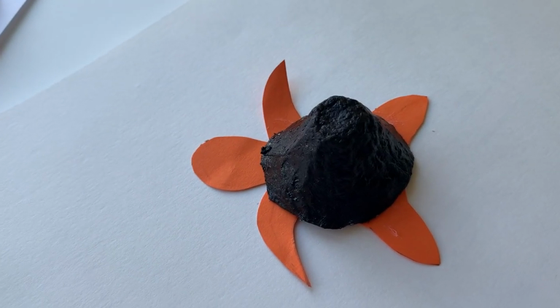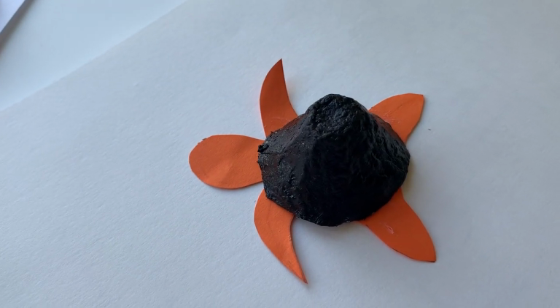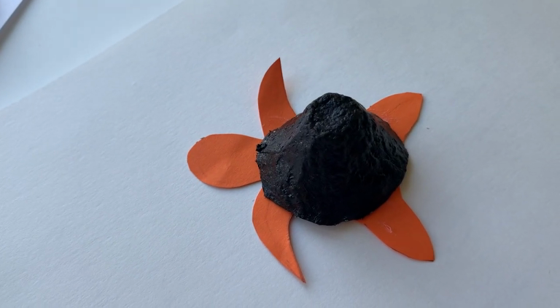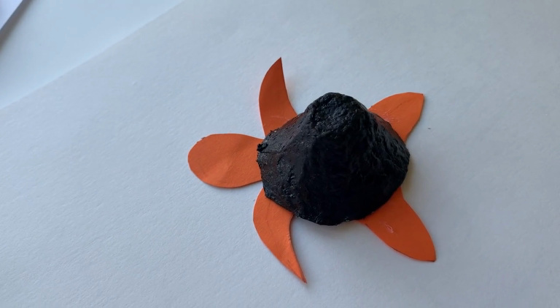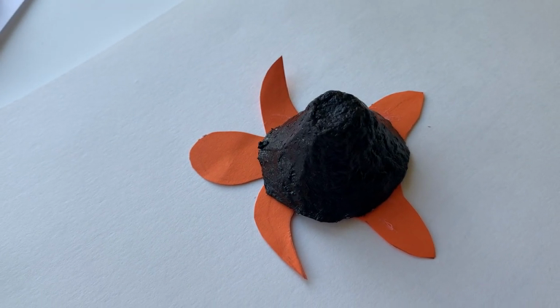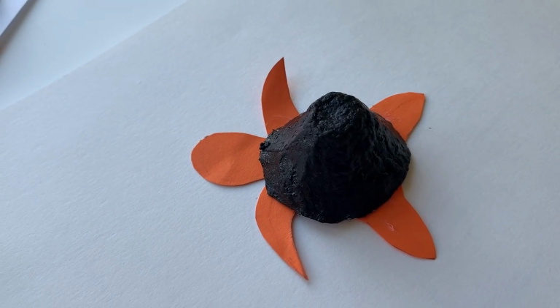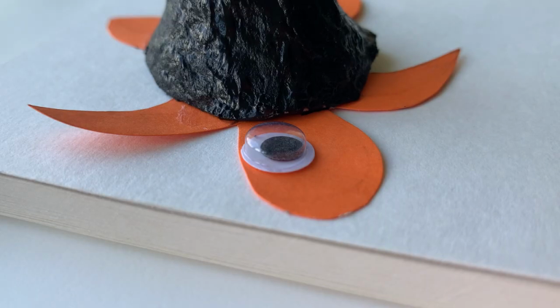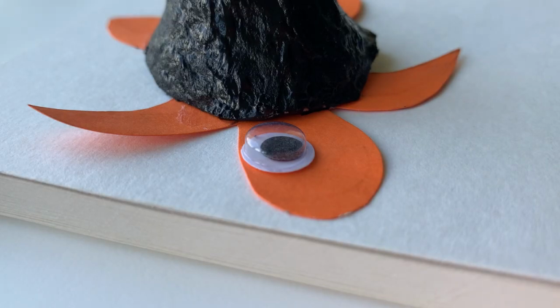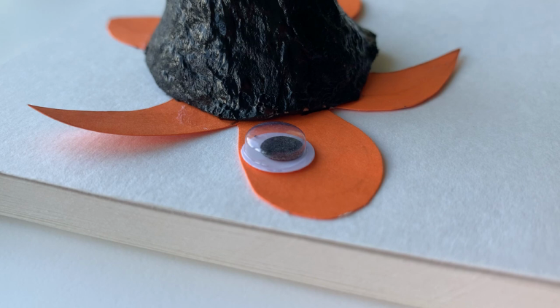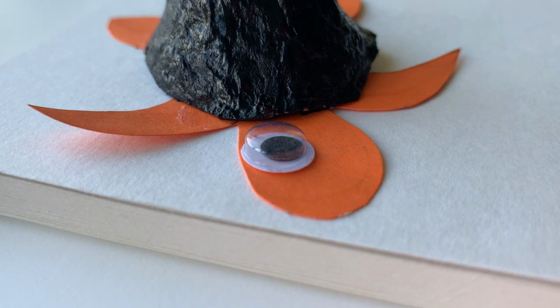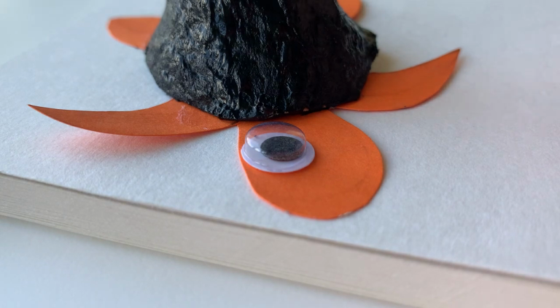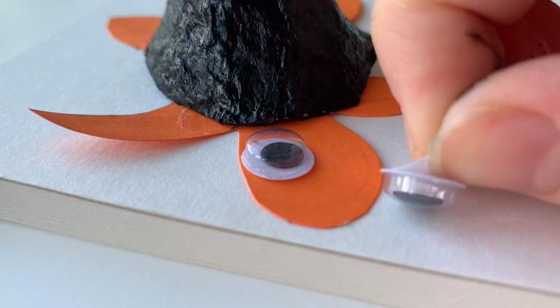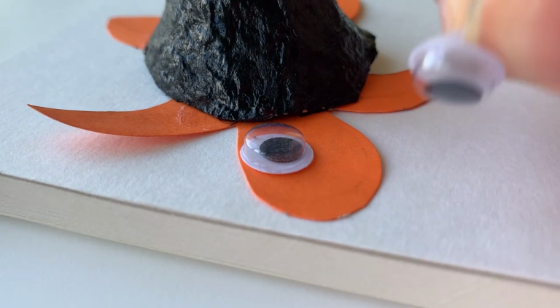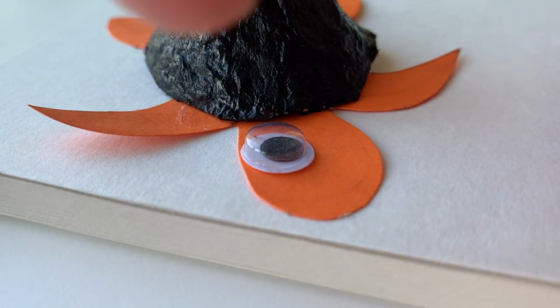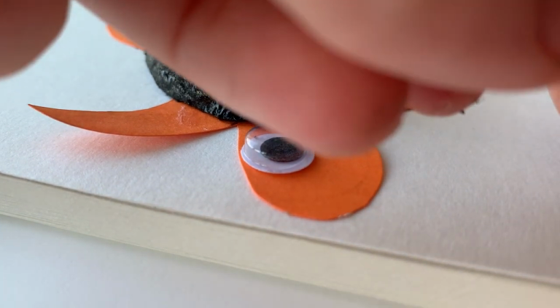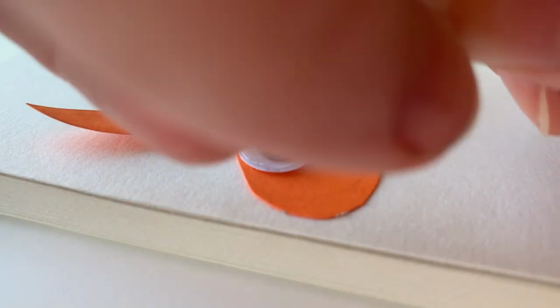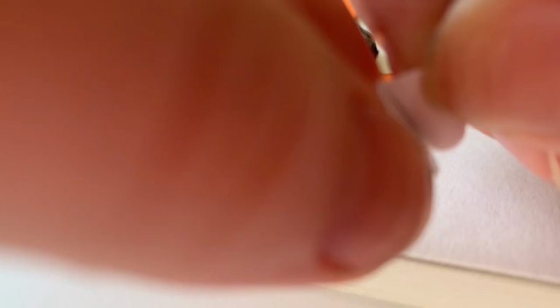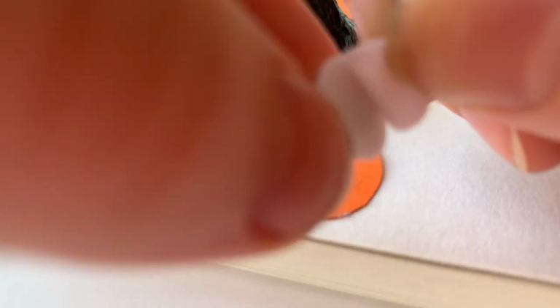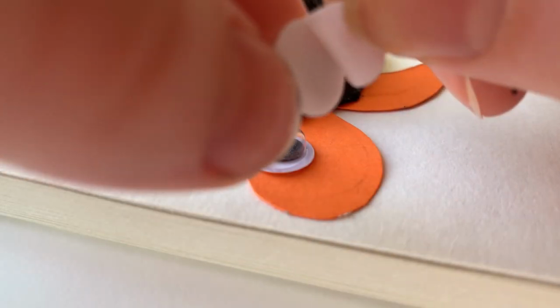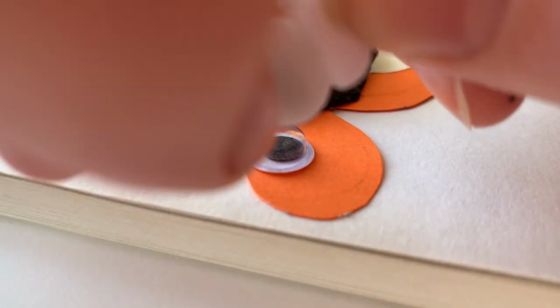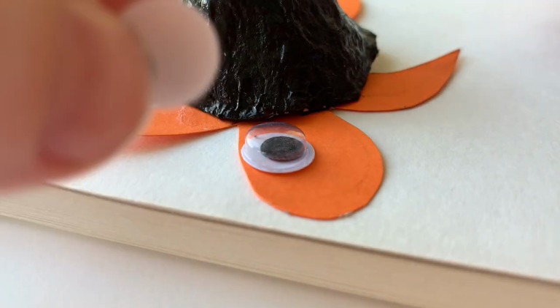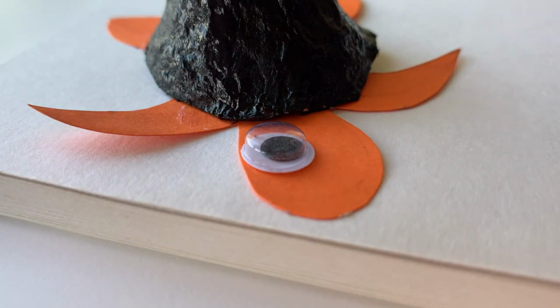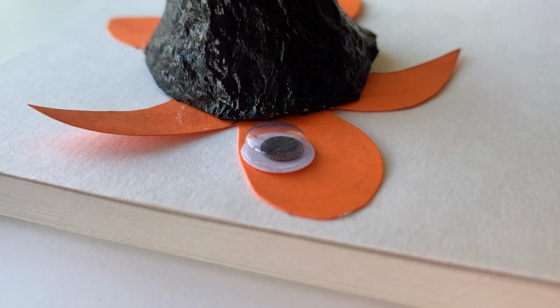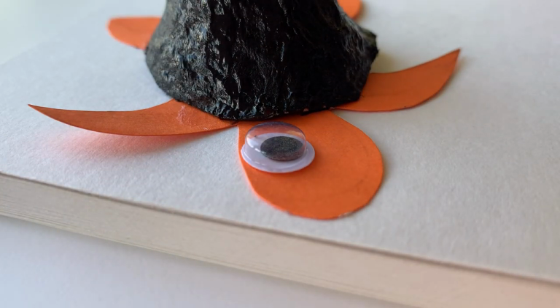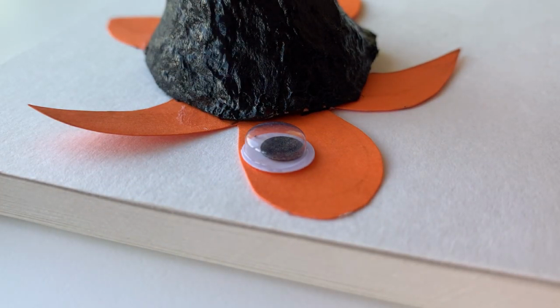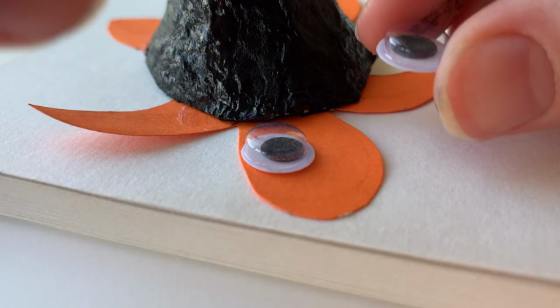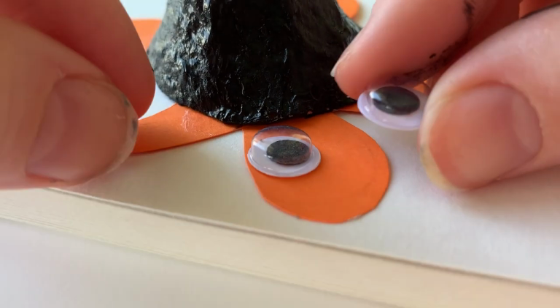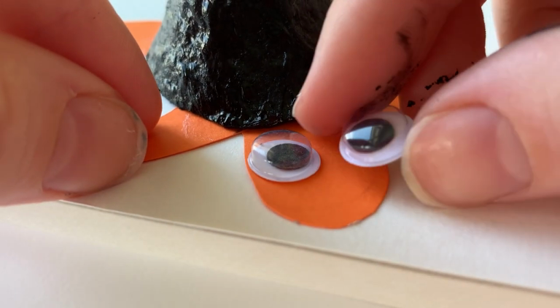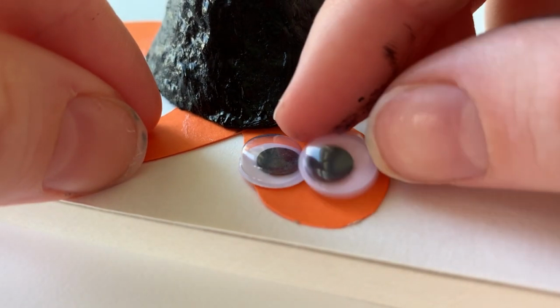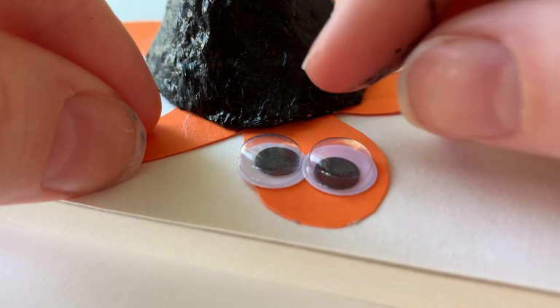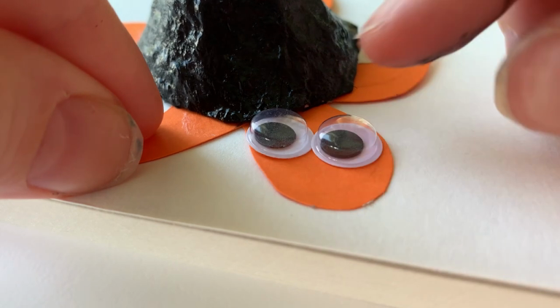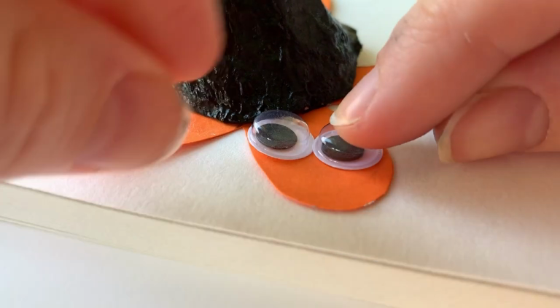Next, get your googly eyes. Remove the sticker from the back and place them gently on the head of your turtle one by one.